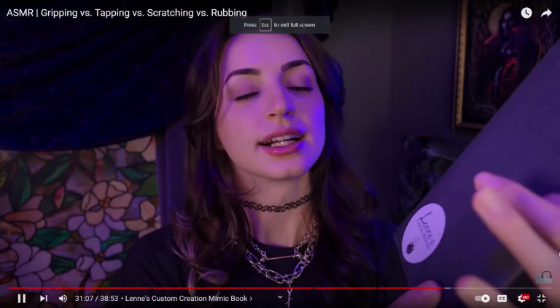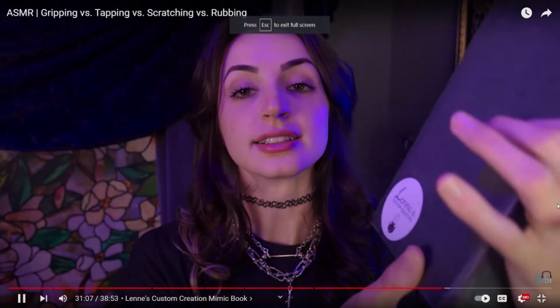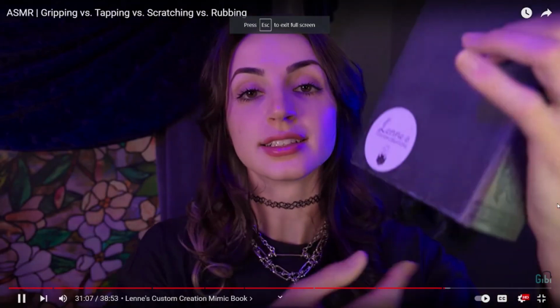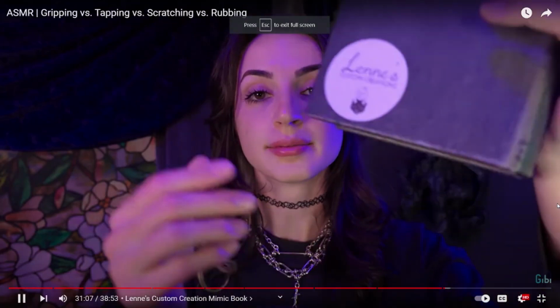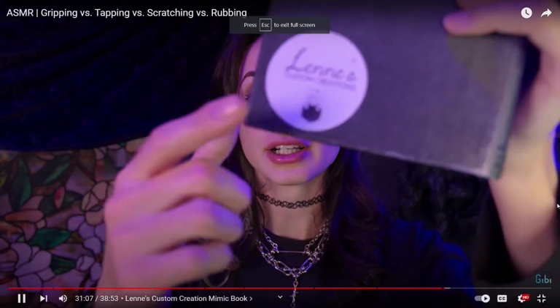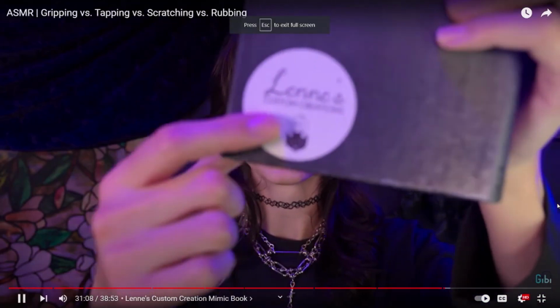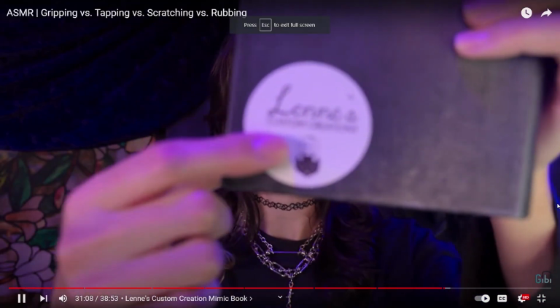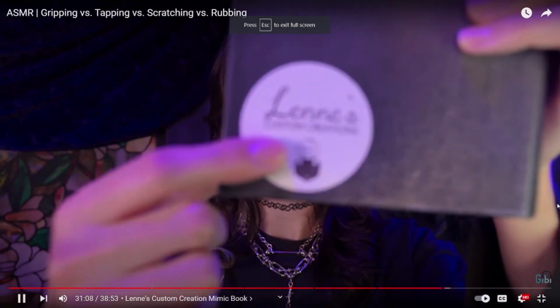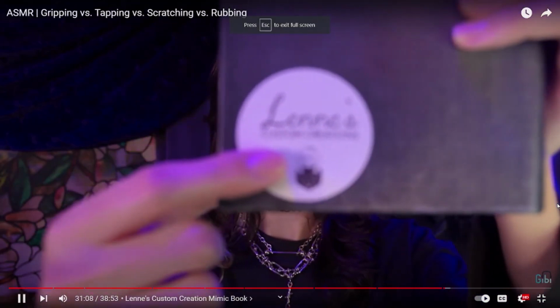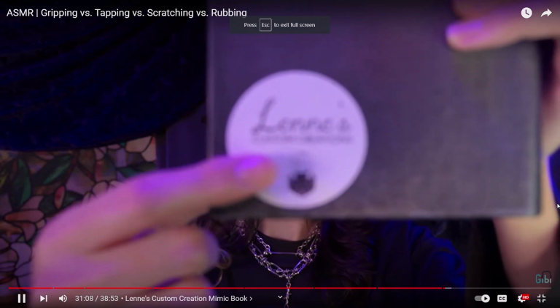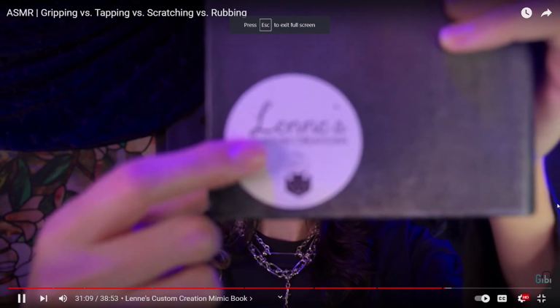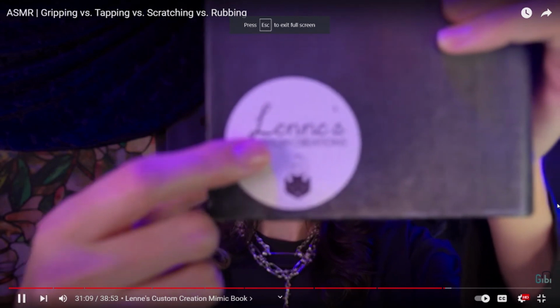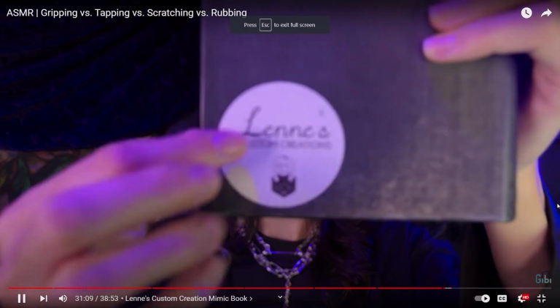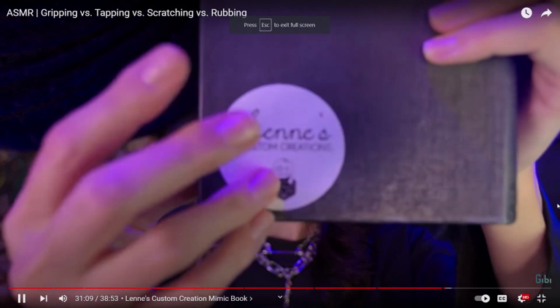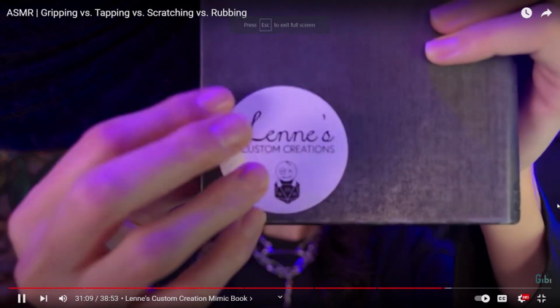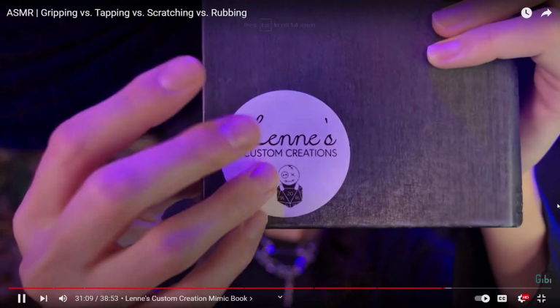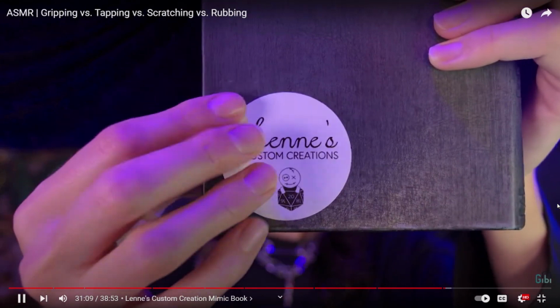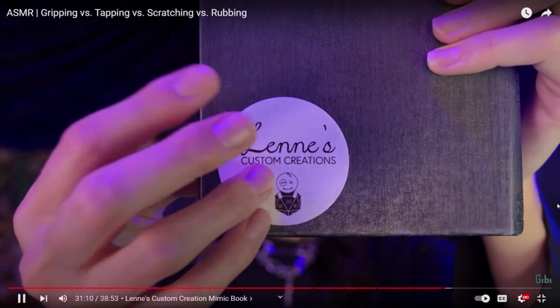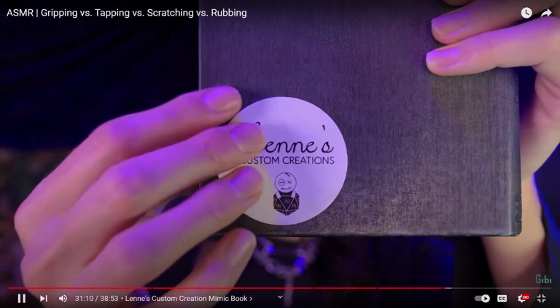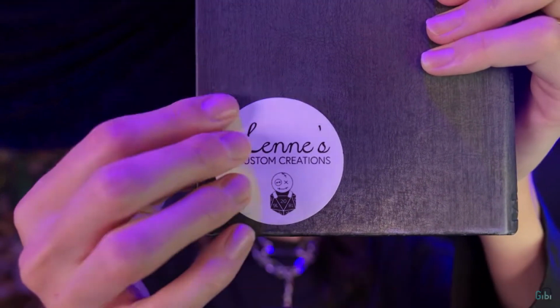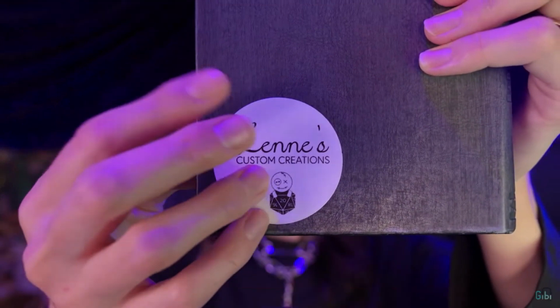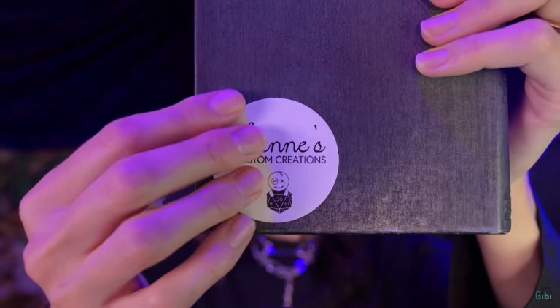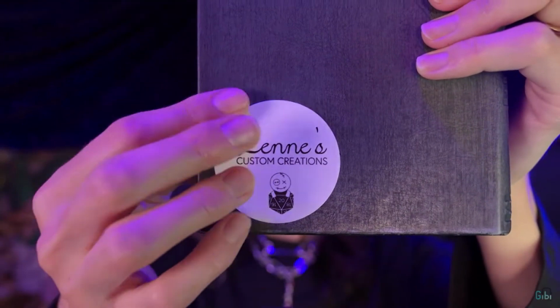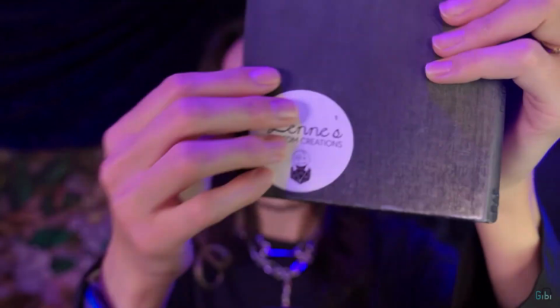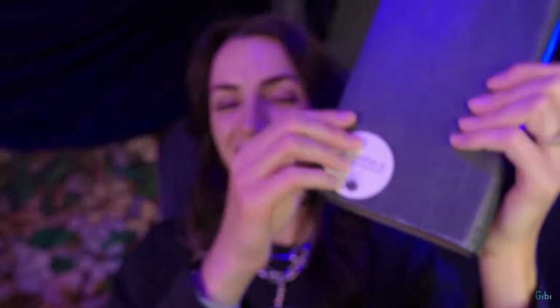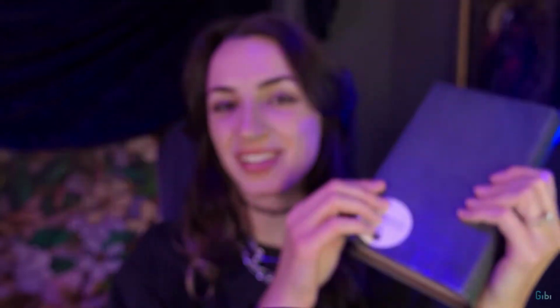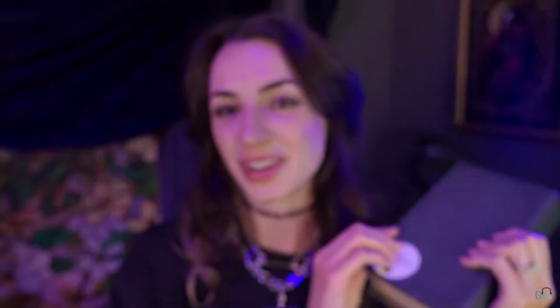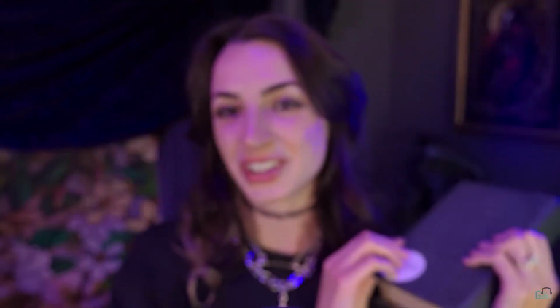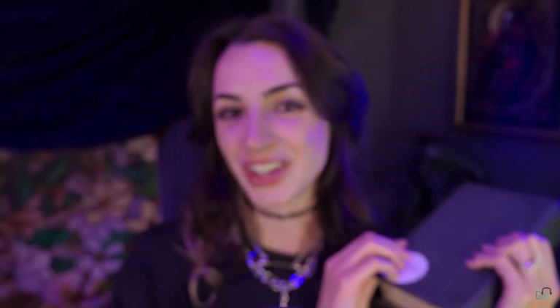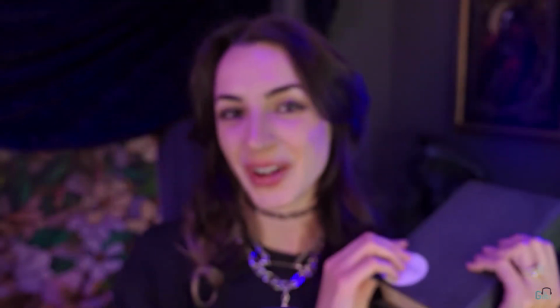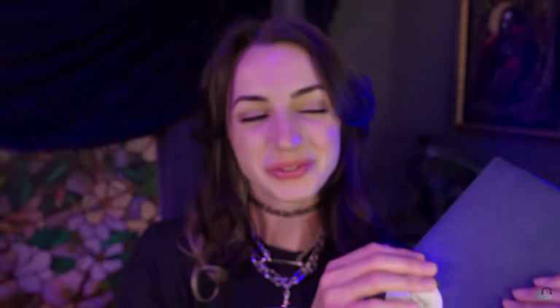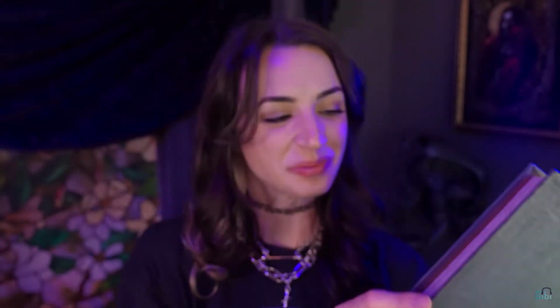Bunny's Custella Creations — if you wanna check her out.